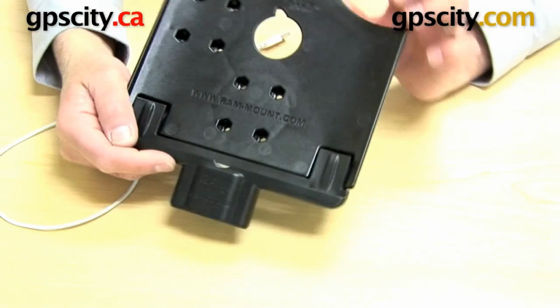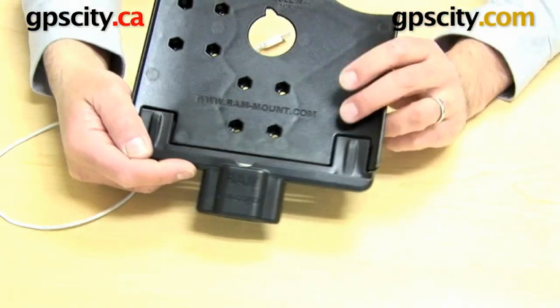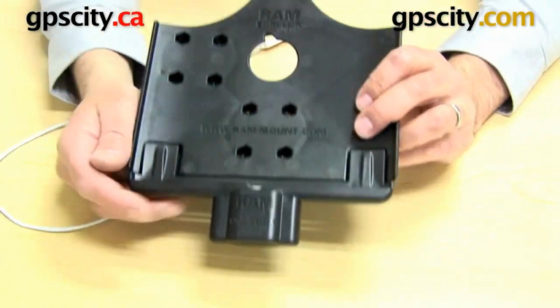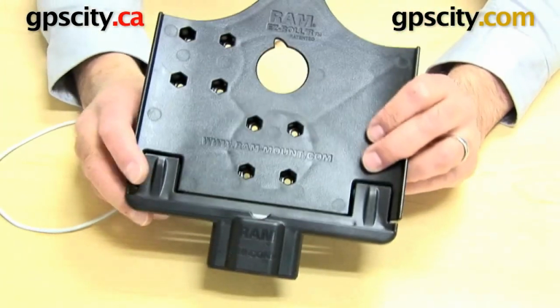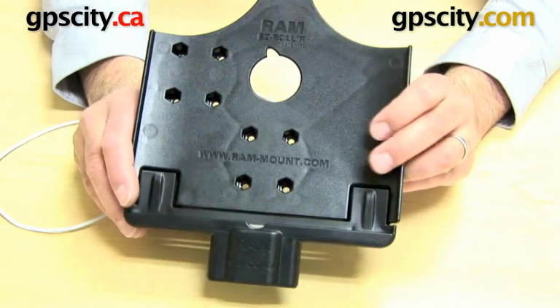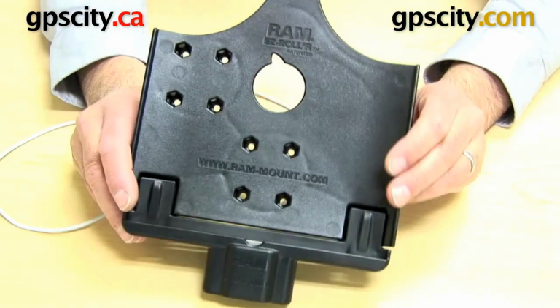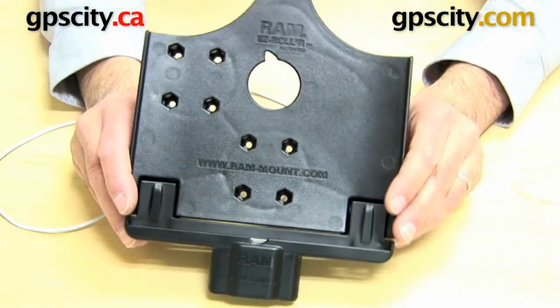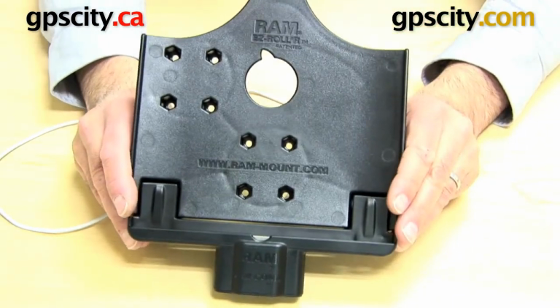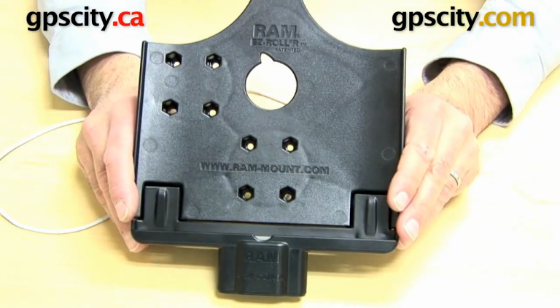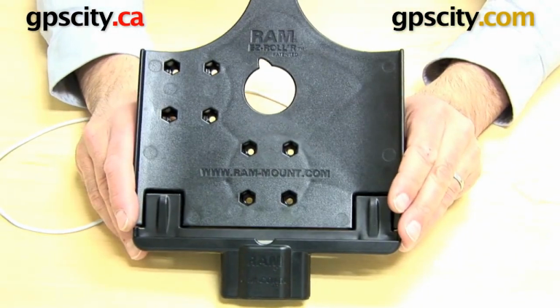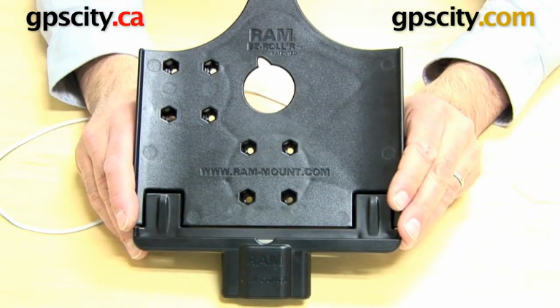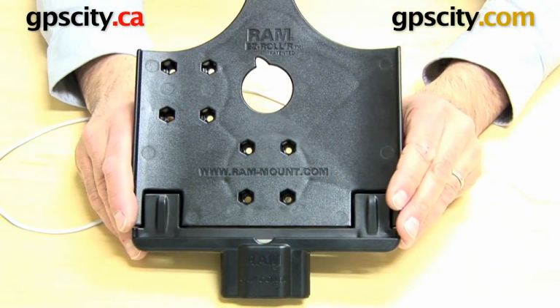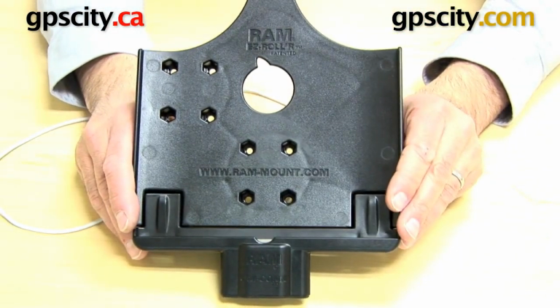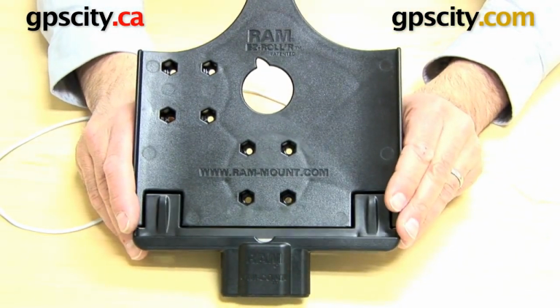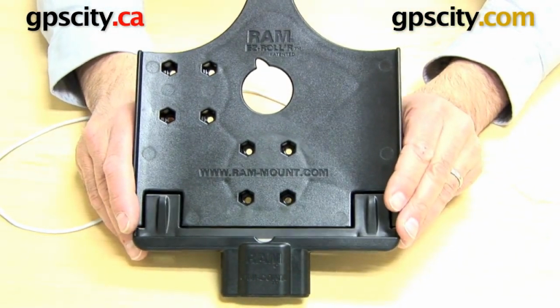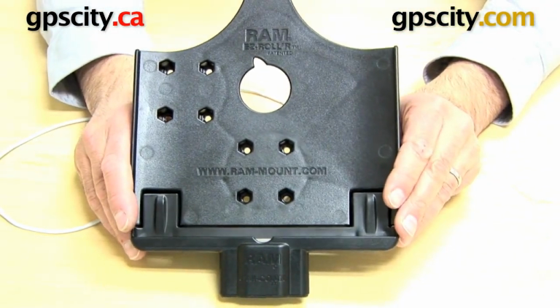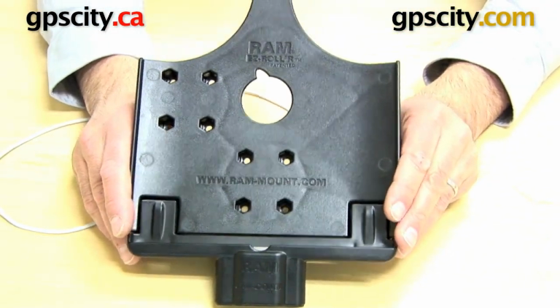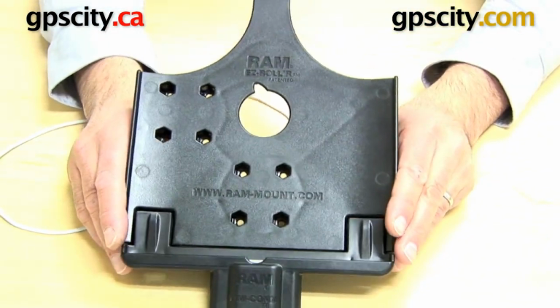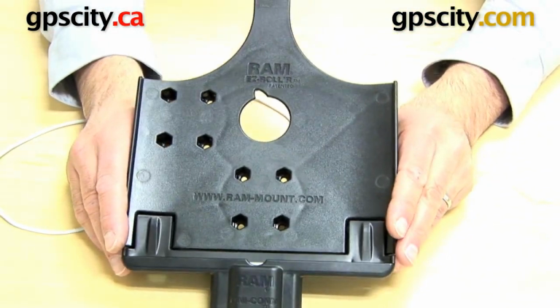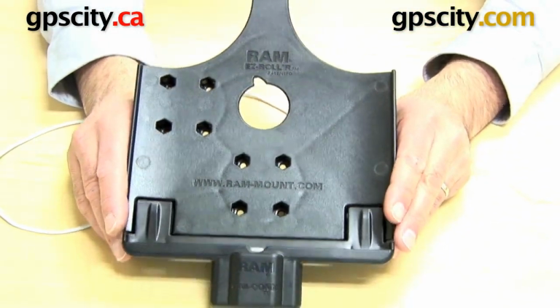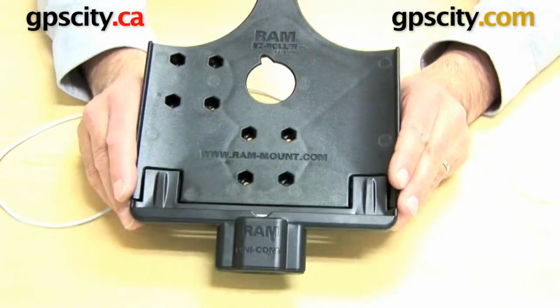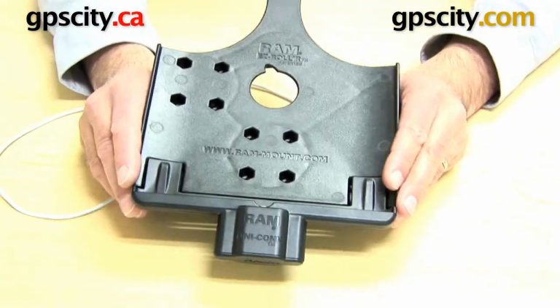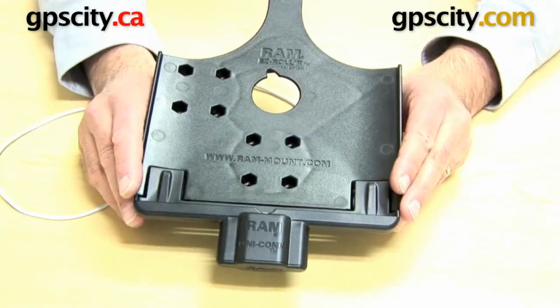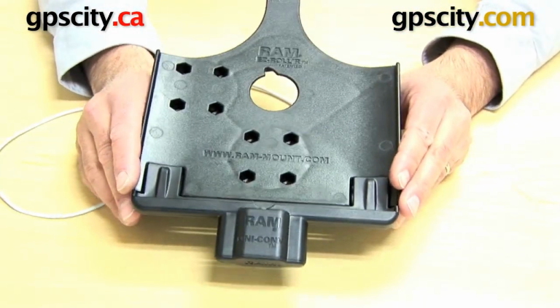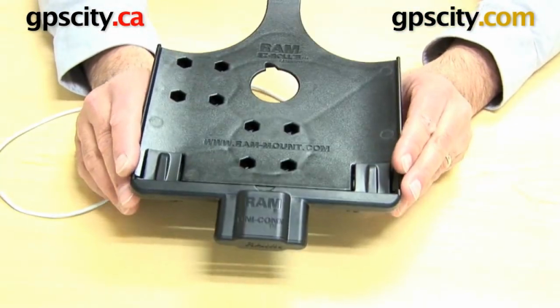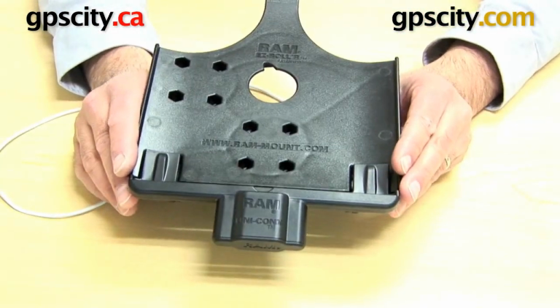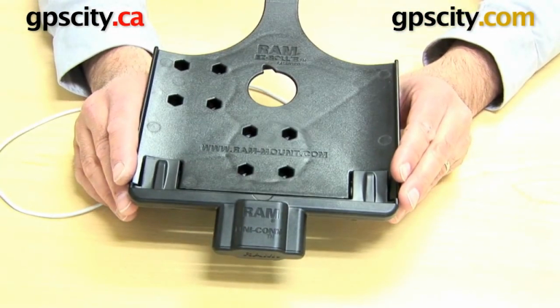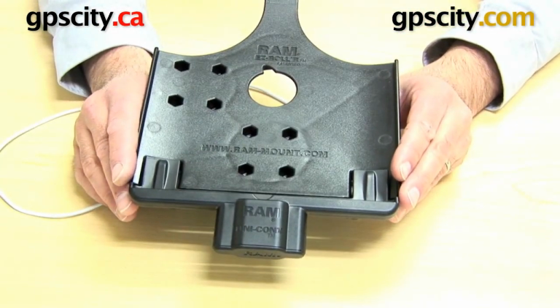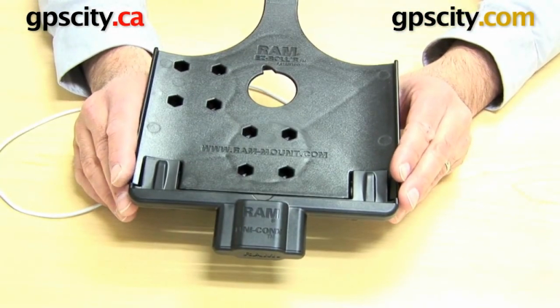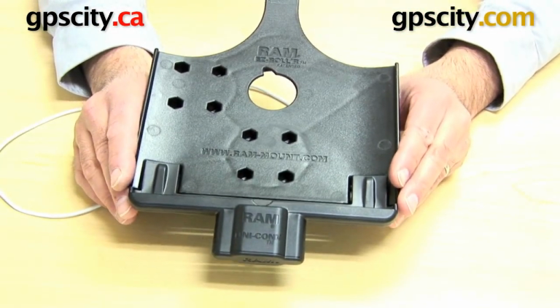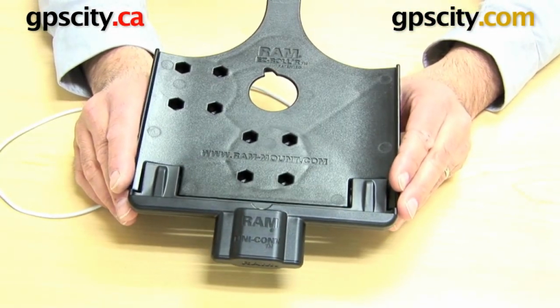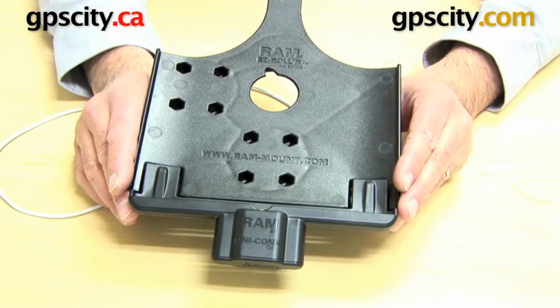So there you have it — that's the Unicon connector on the RAM iPad cradles.